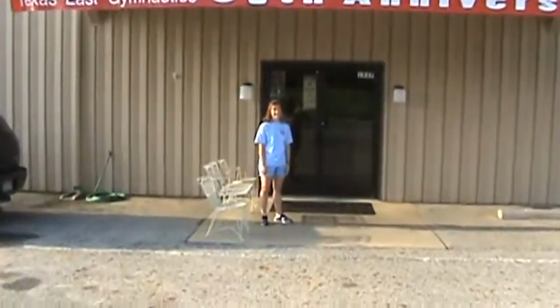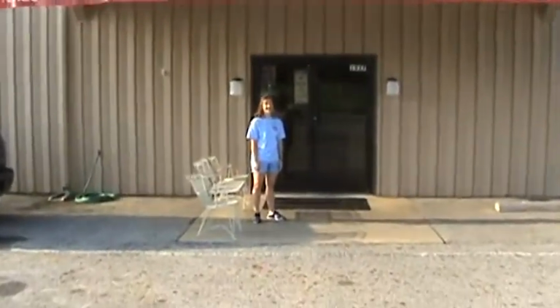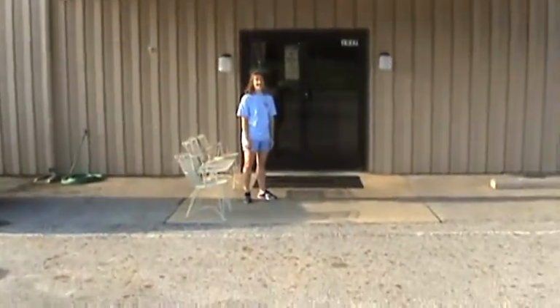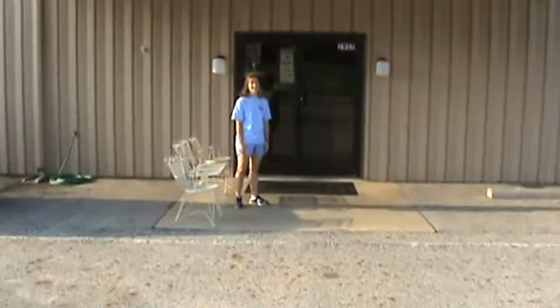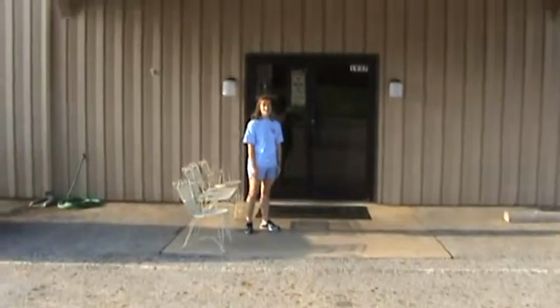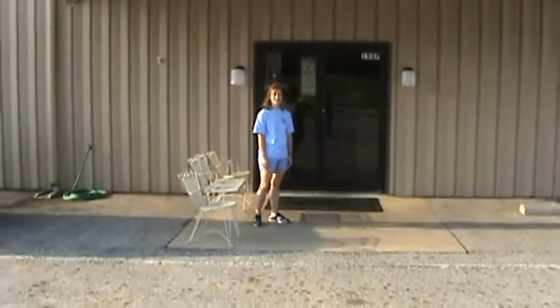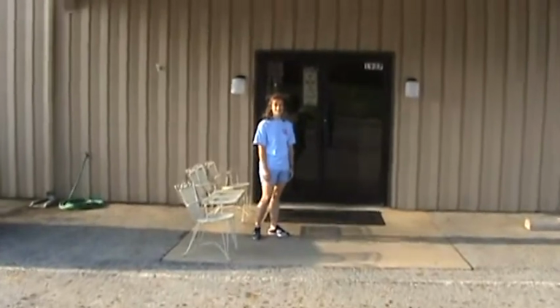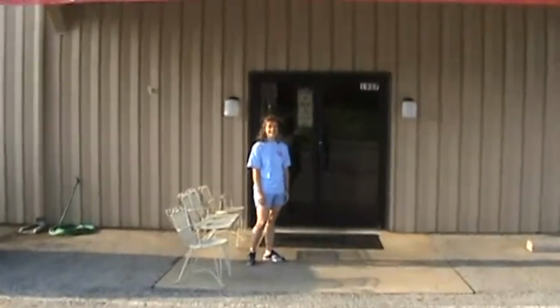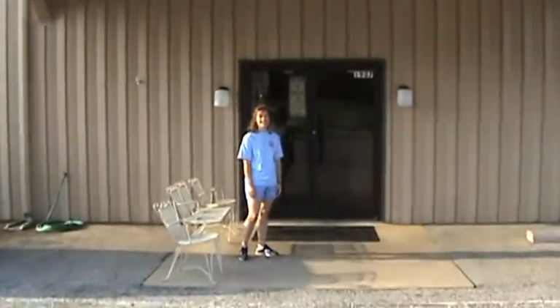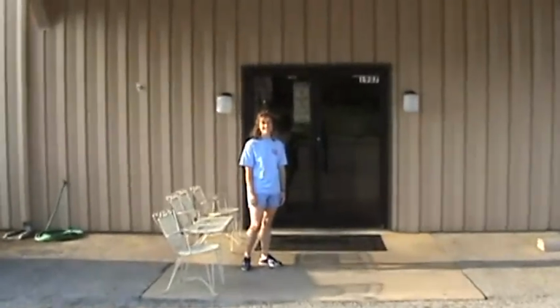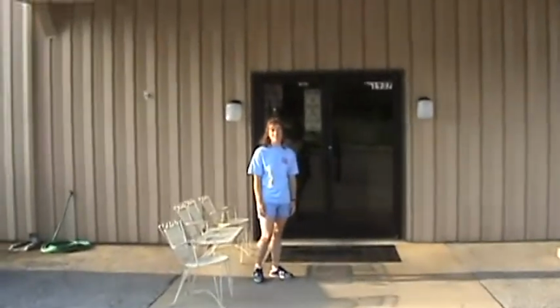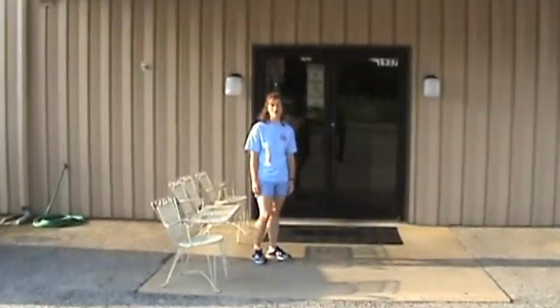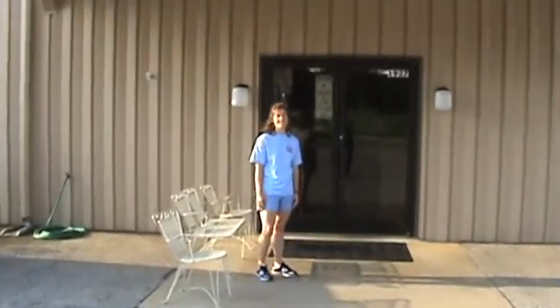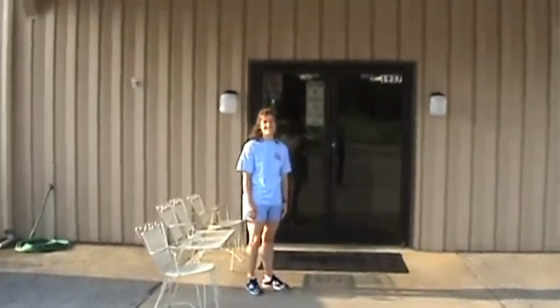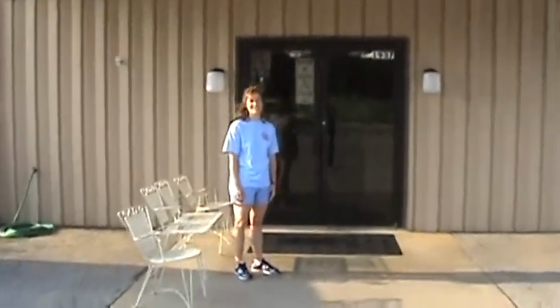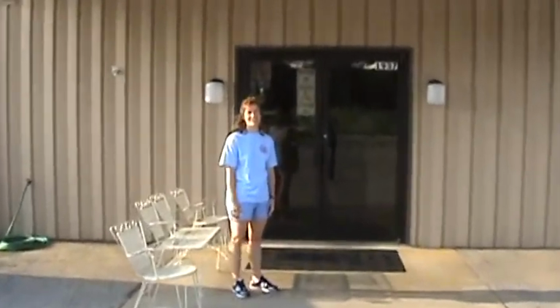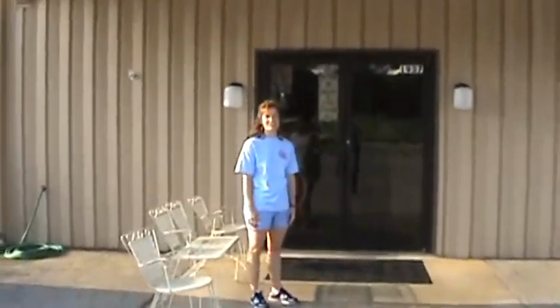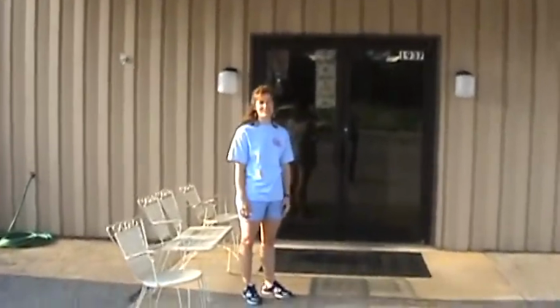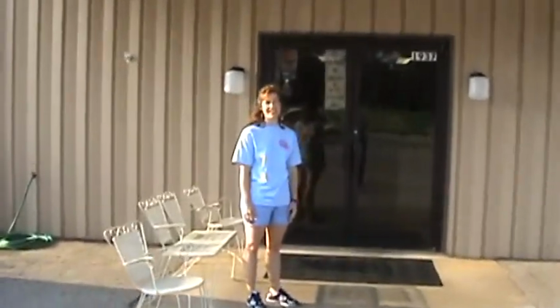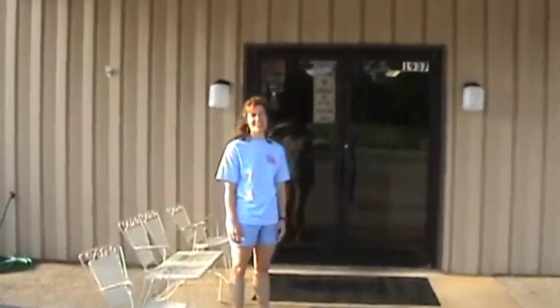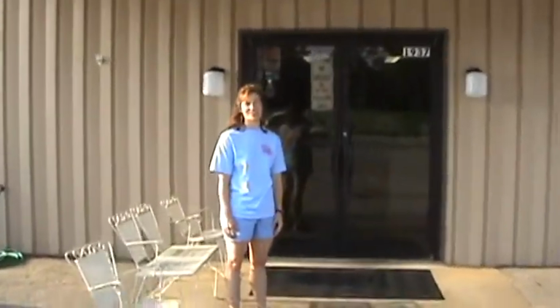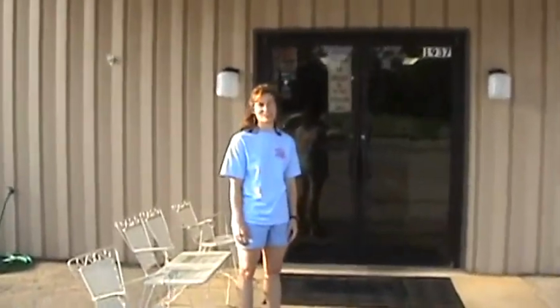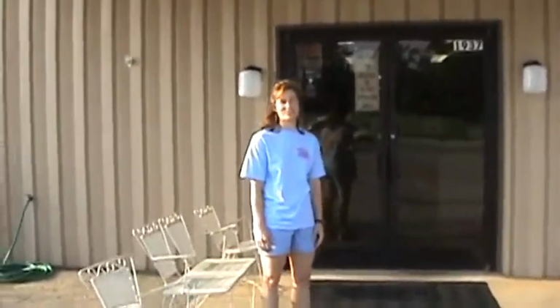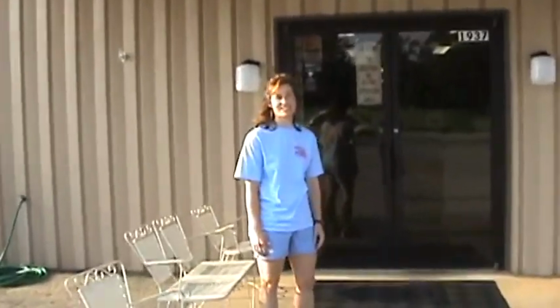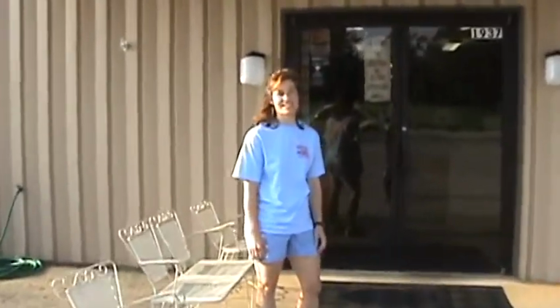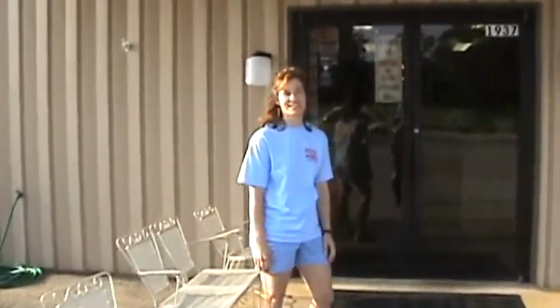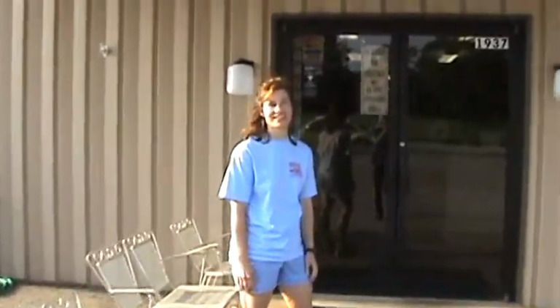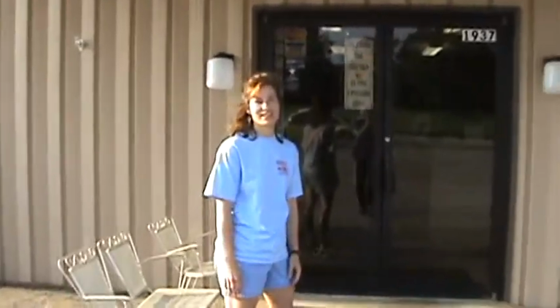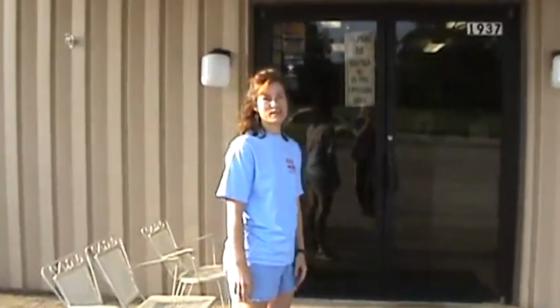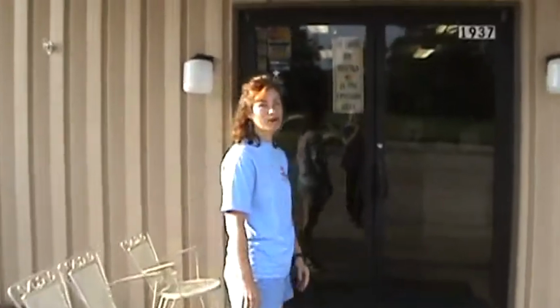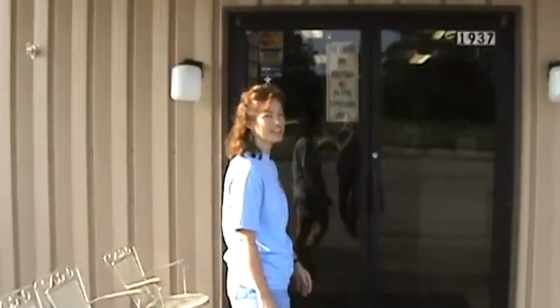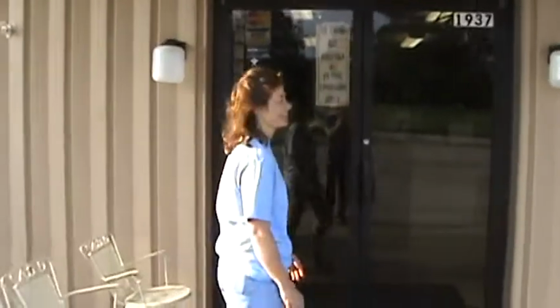Hi, welcome to Texas East Gymnastics in our 38th anniversary year. Come on in.